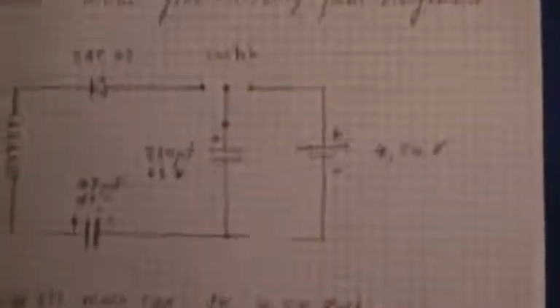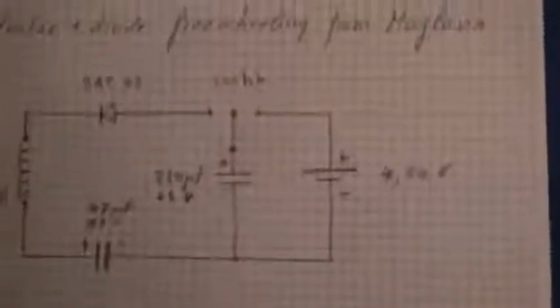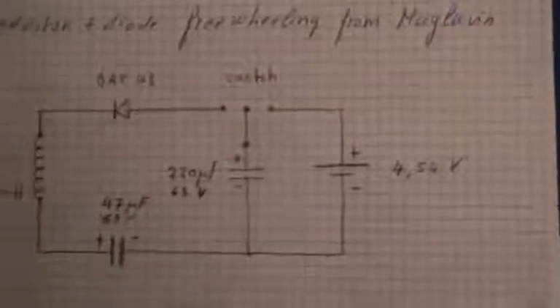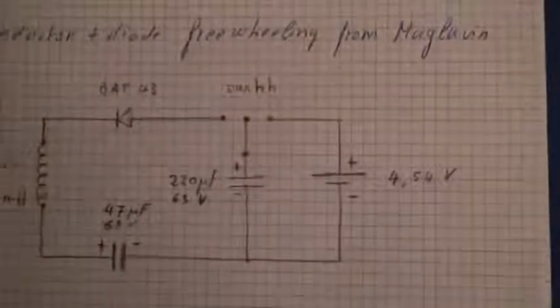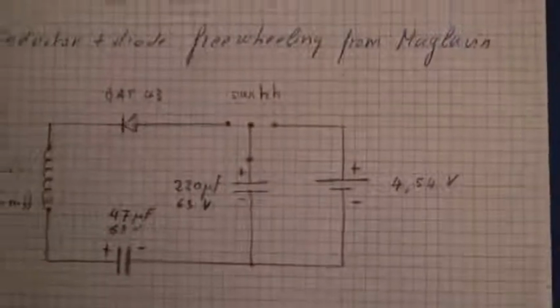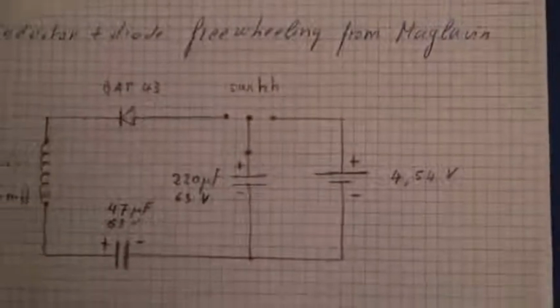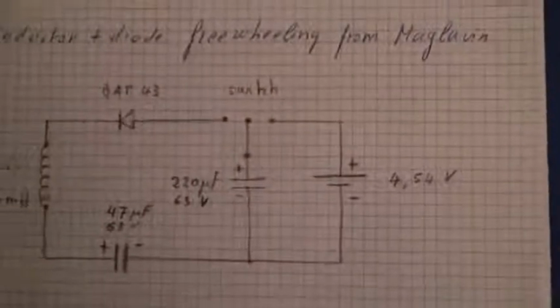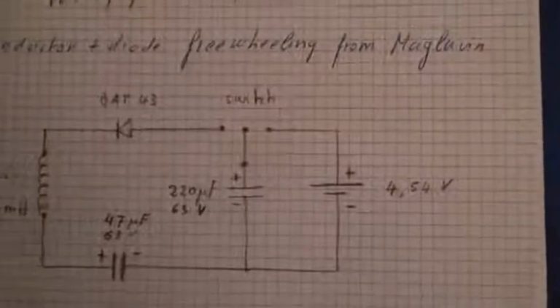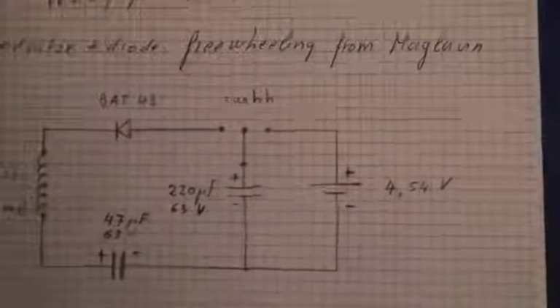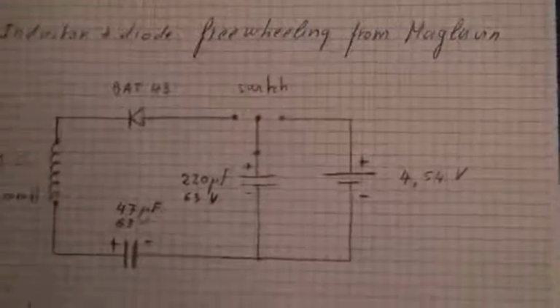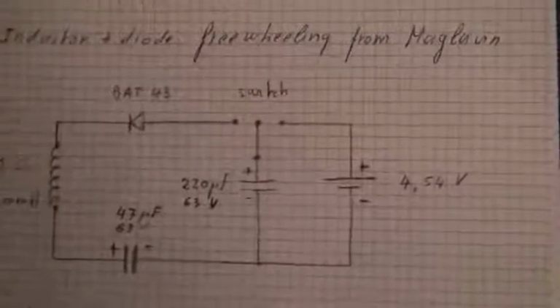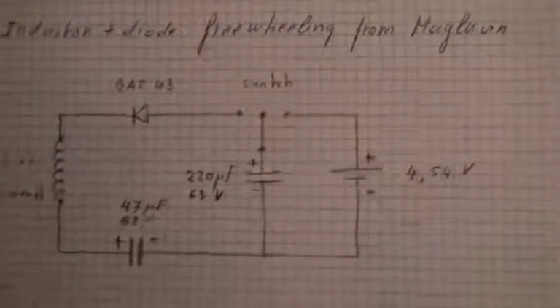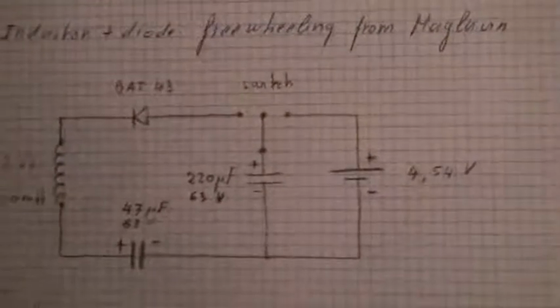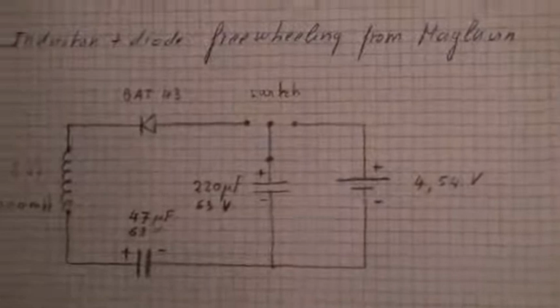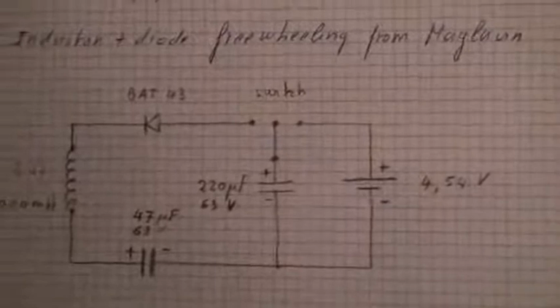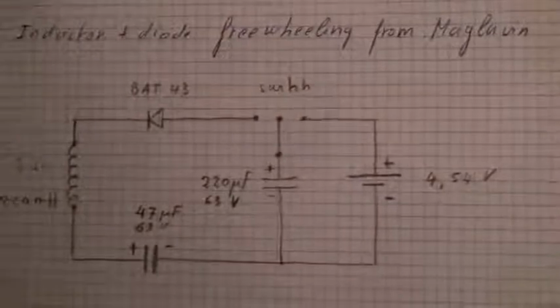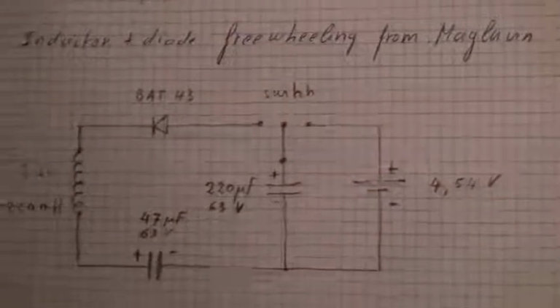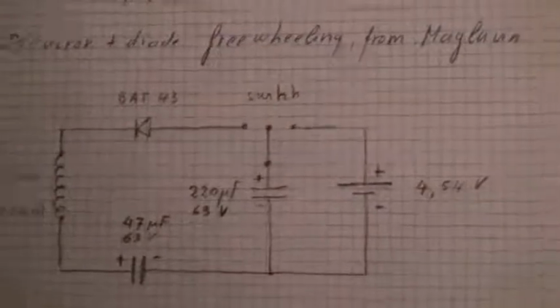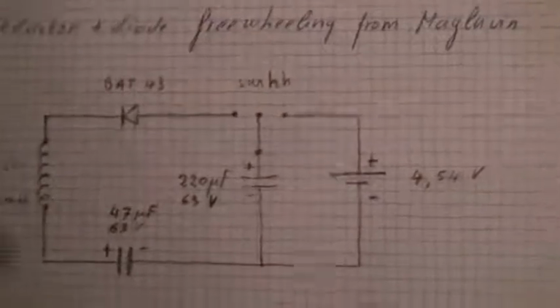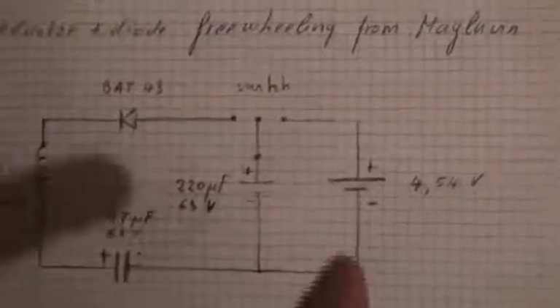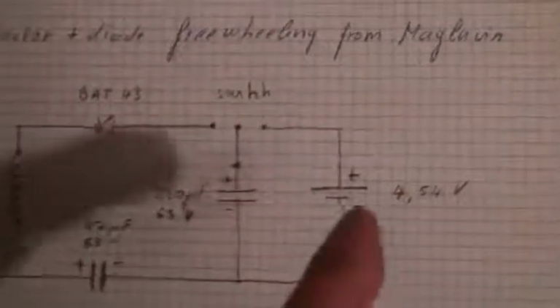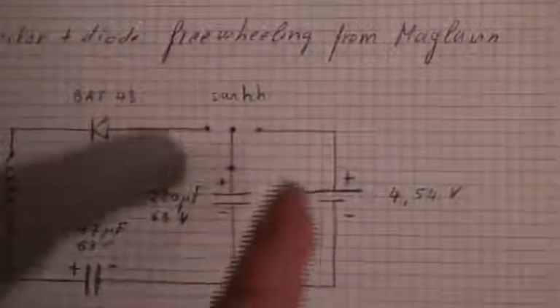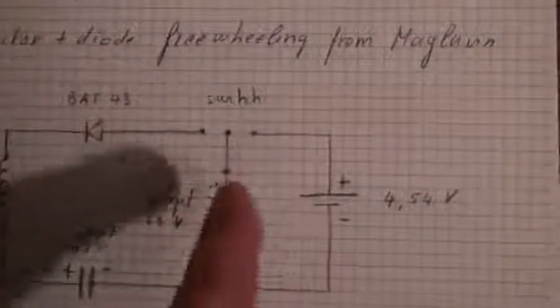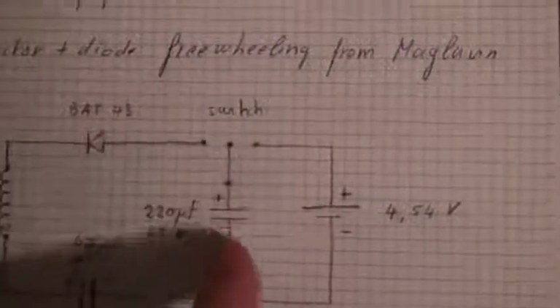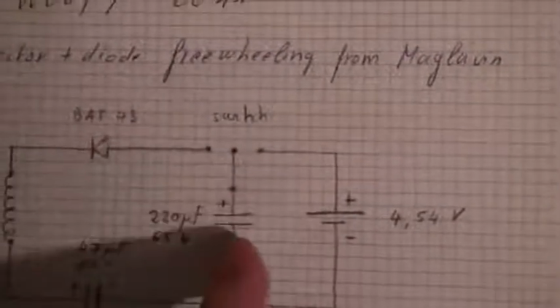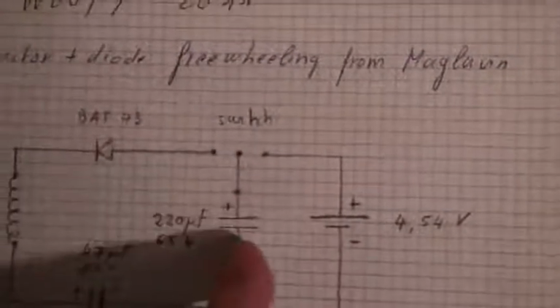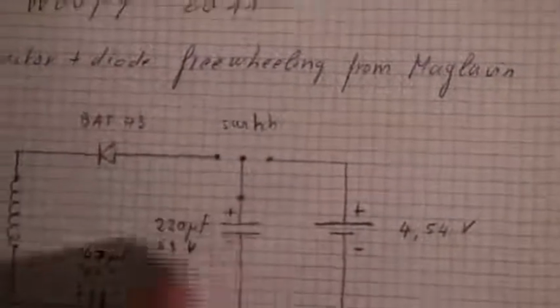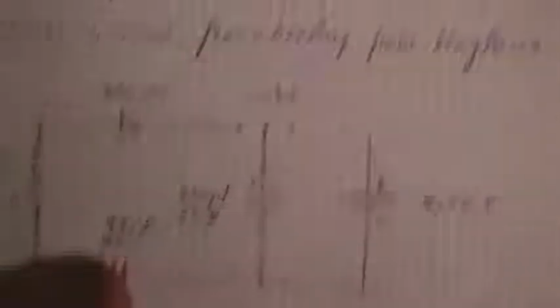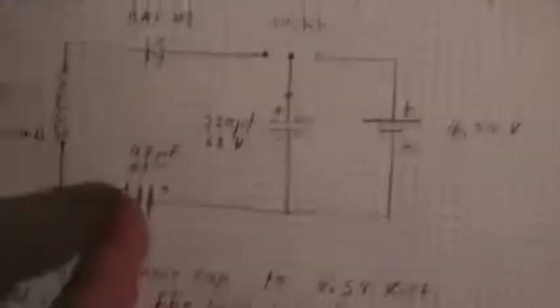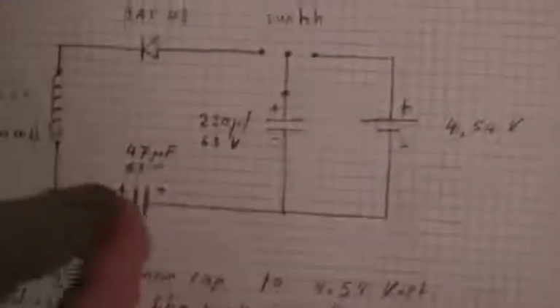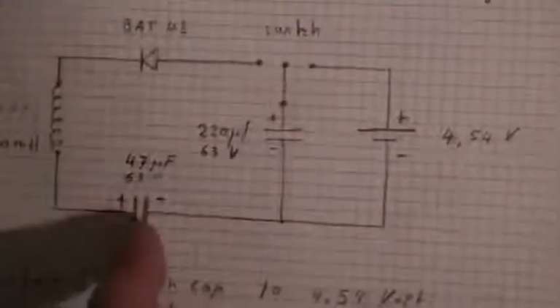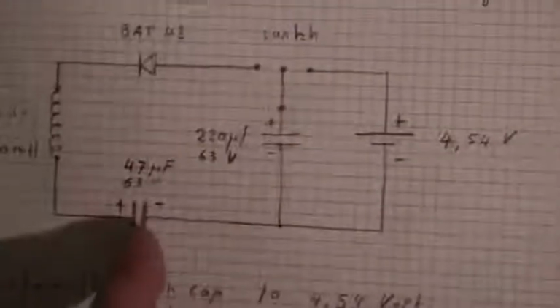As you can see, this is a circuit and what I will do — there are two capacitors, one here and one here.